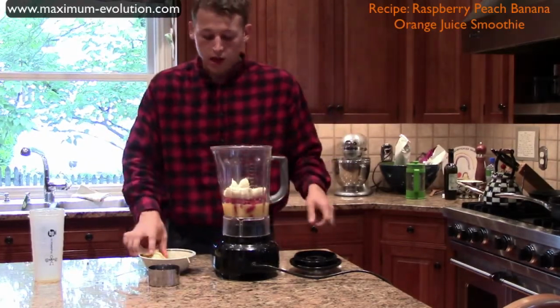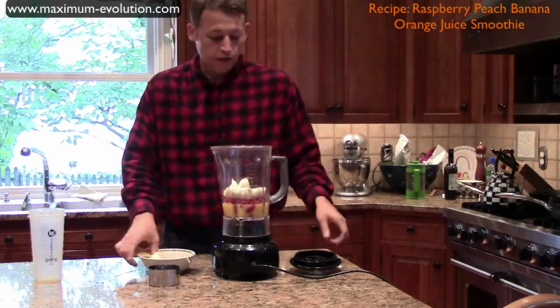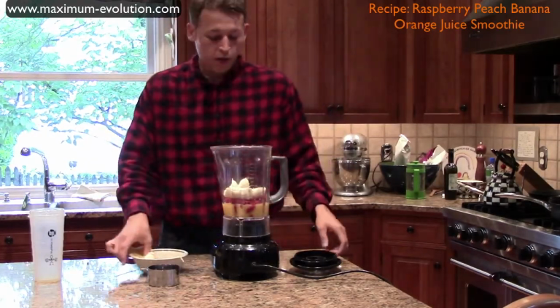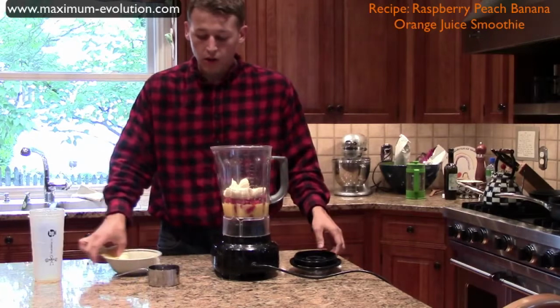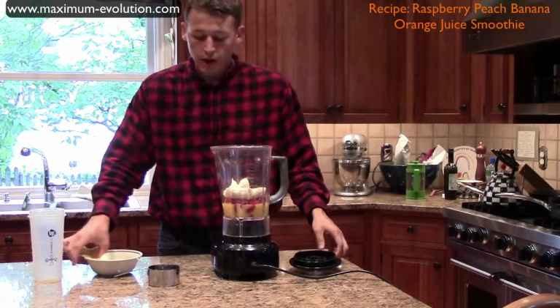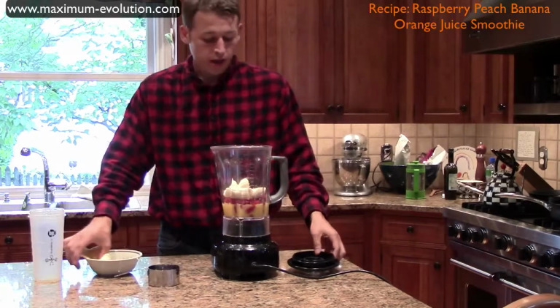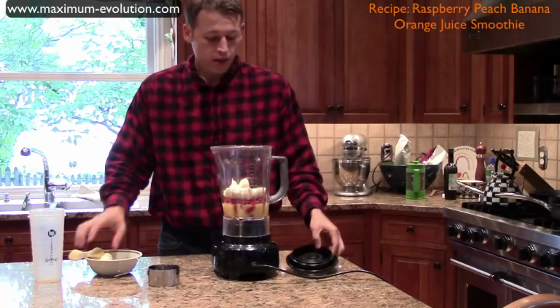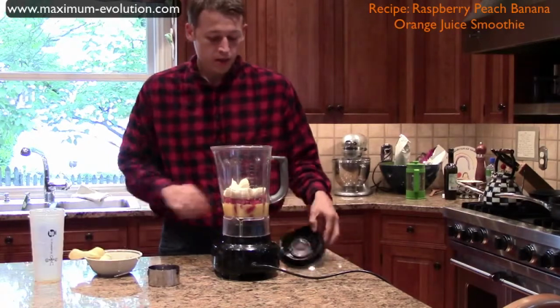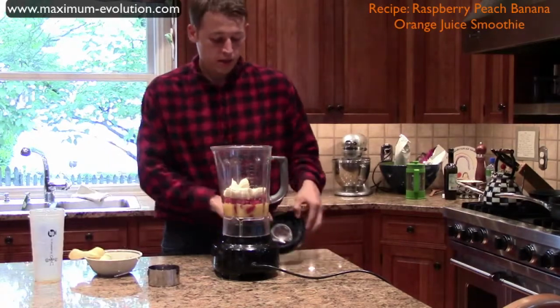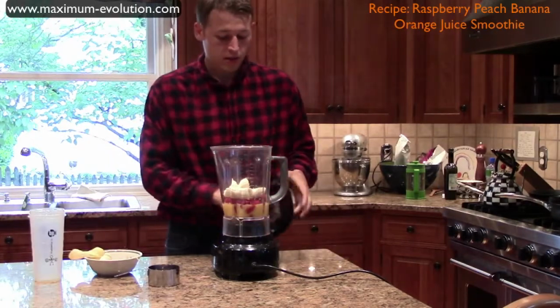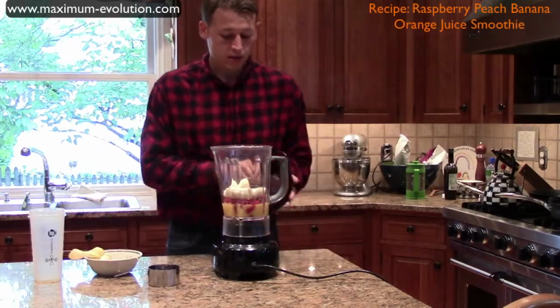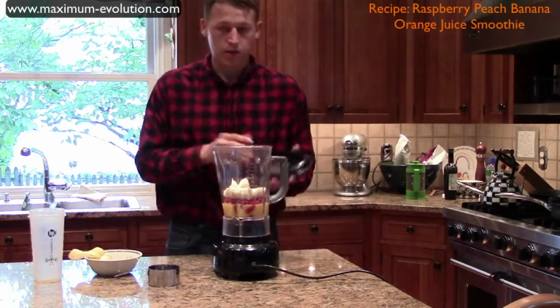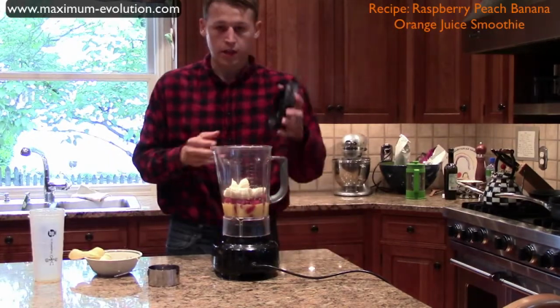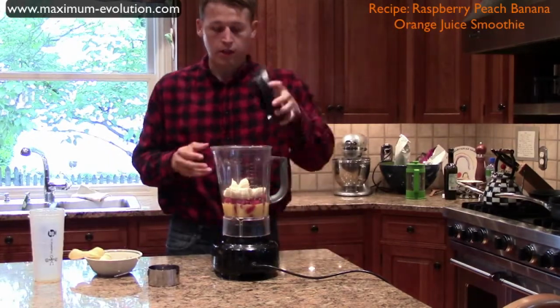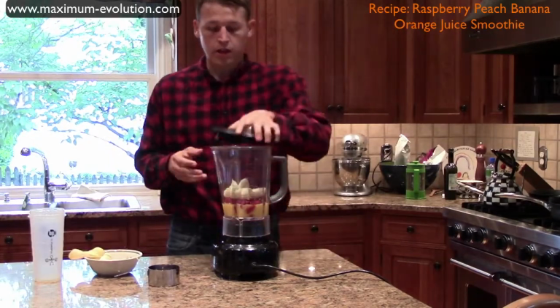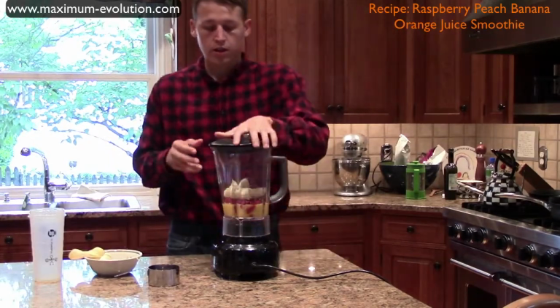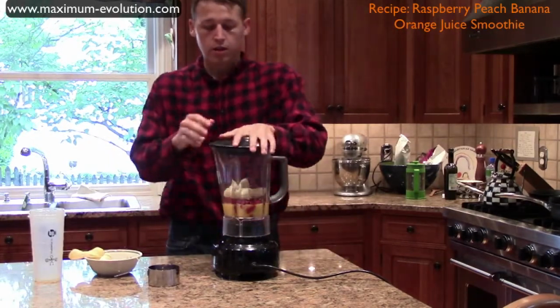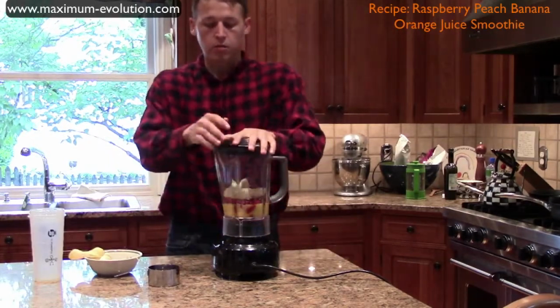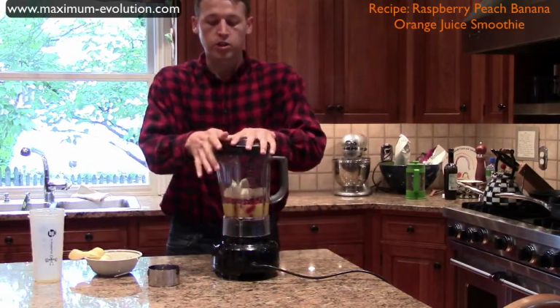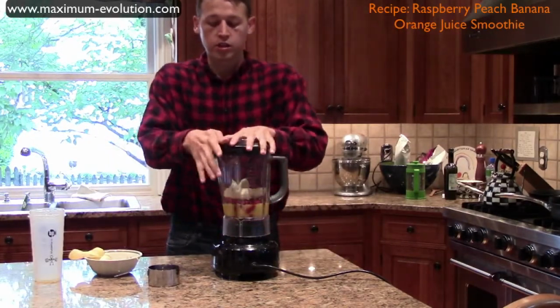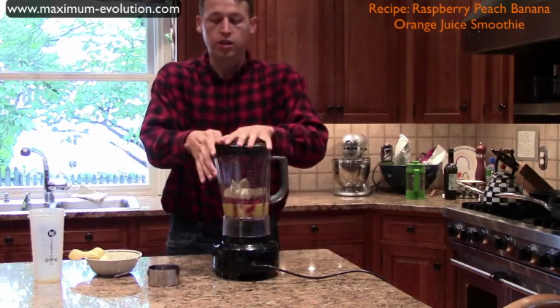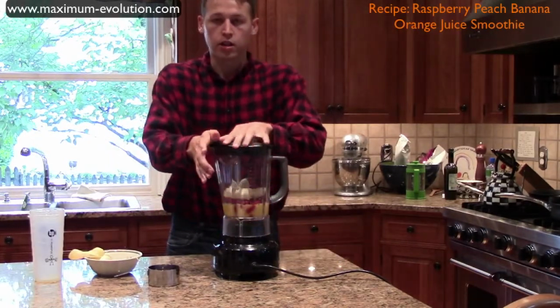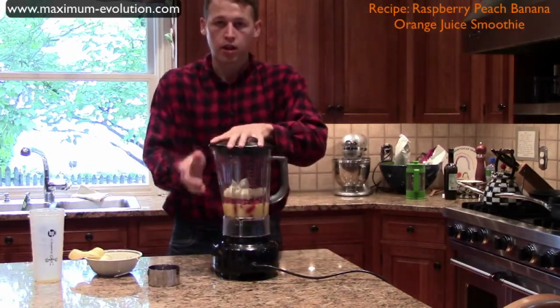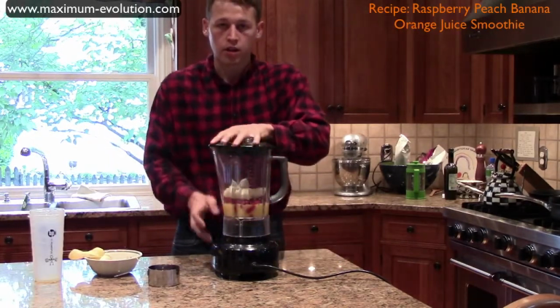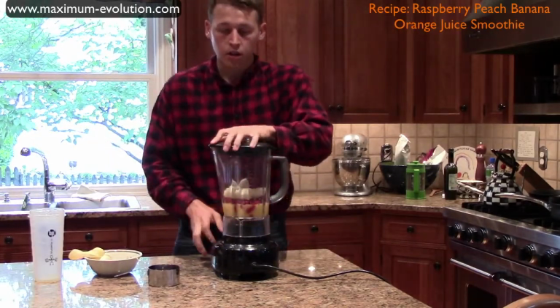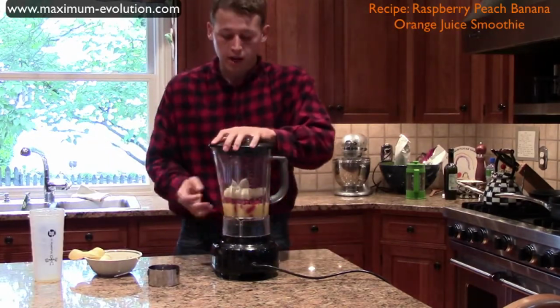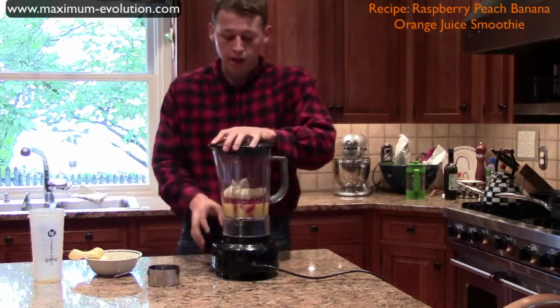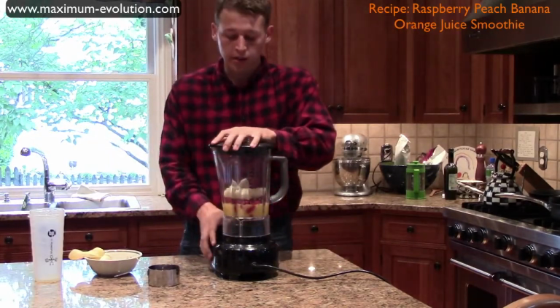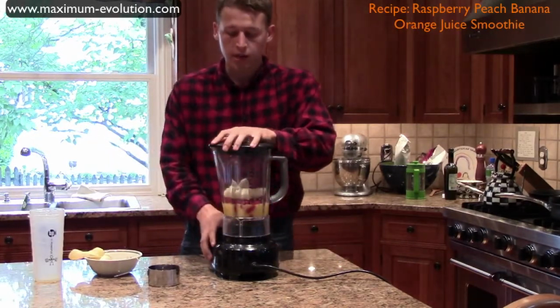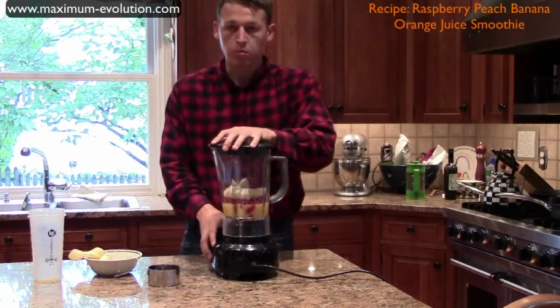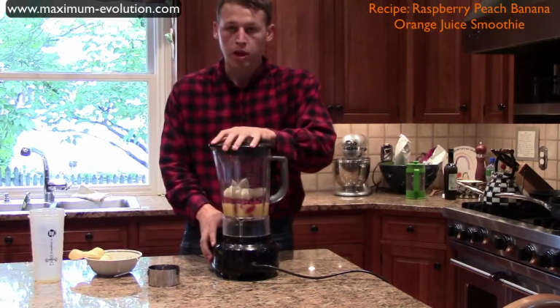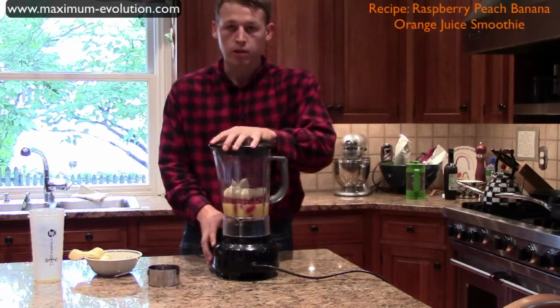After you get all that in, take your lid, make sure it's securely on, and time to blend.